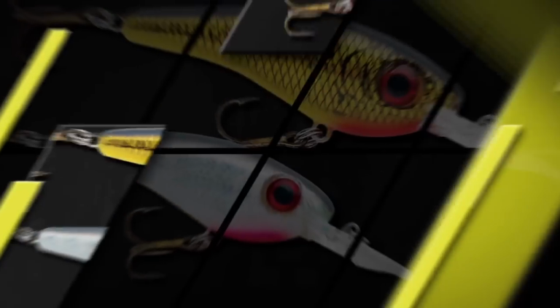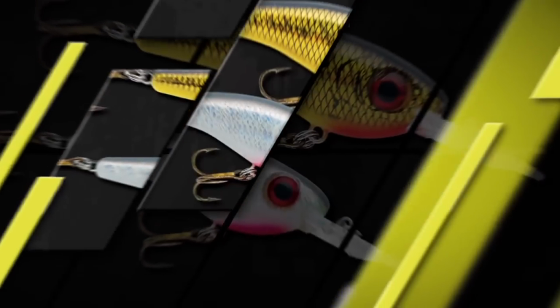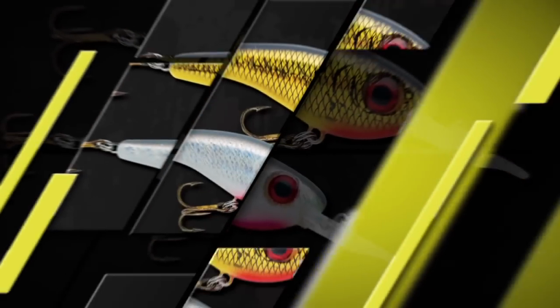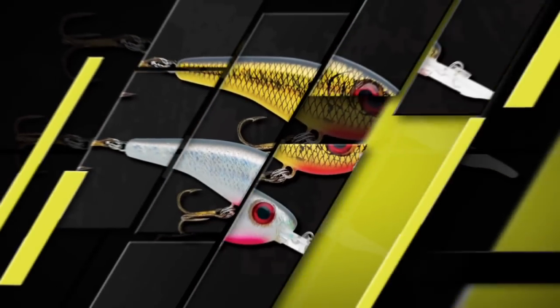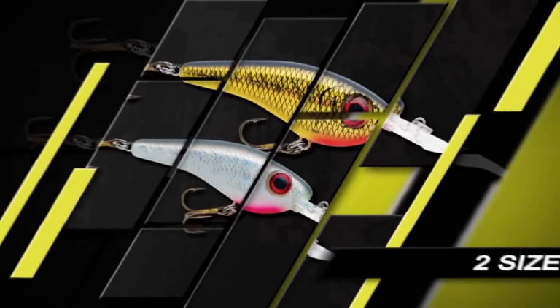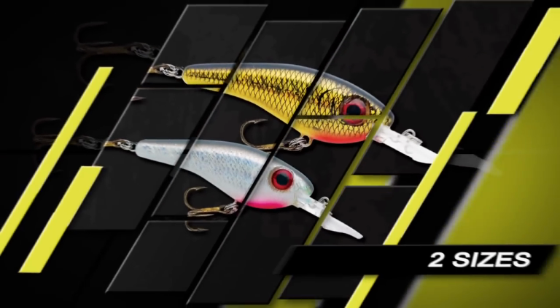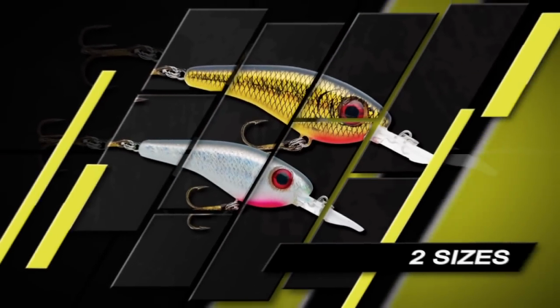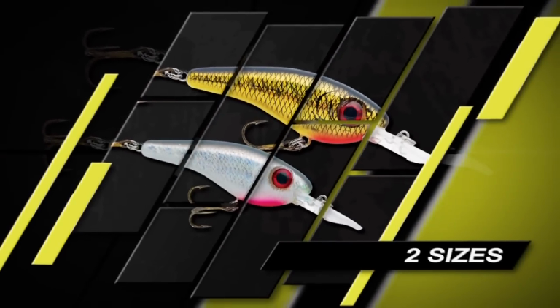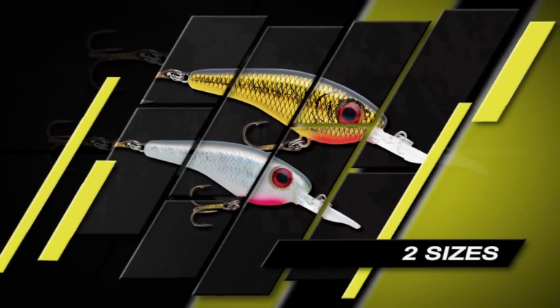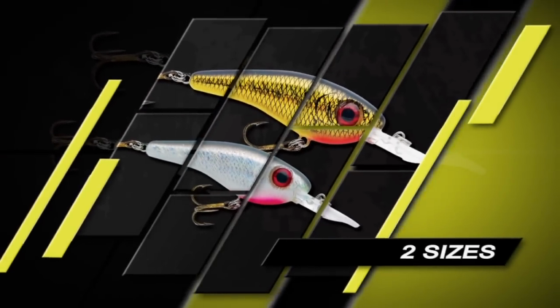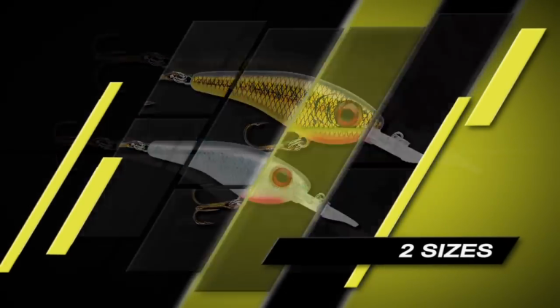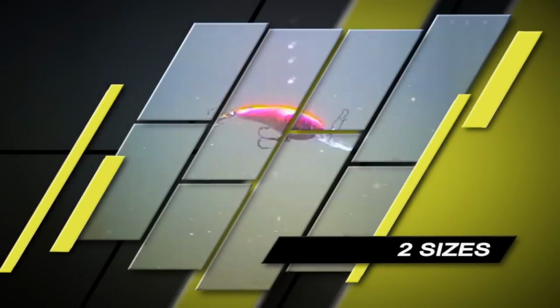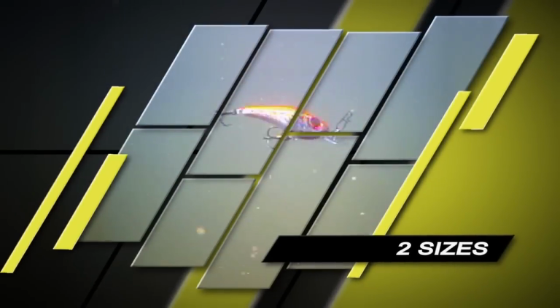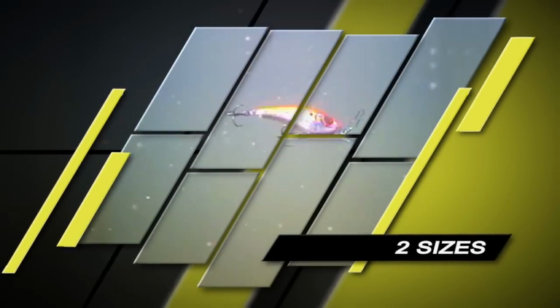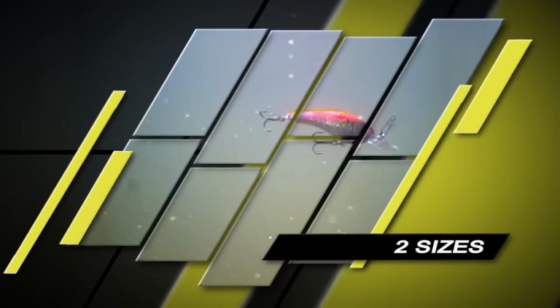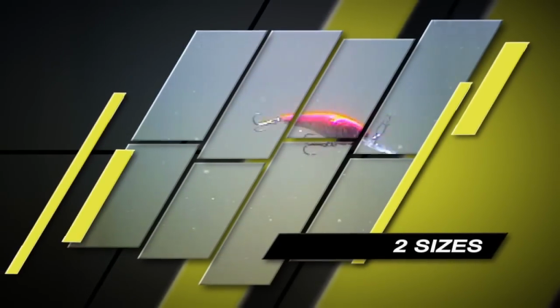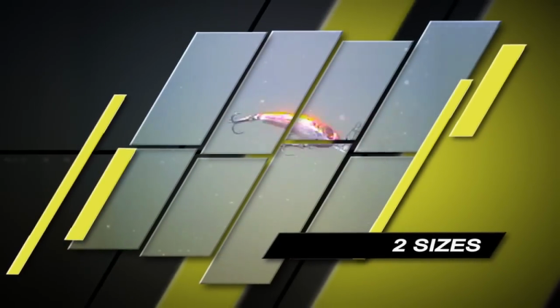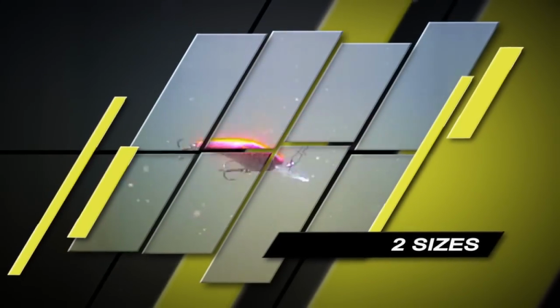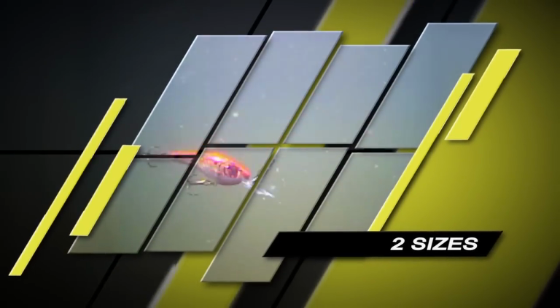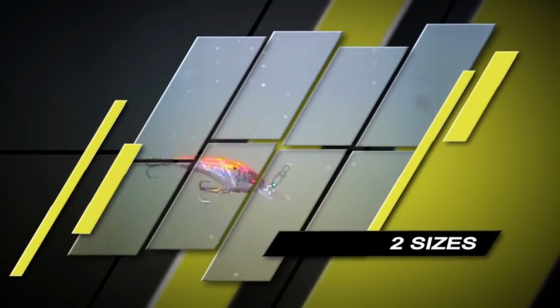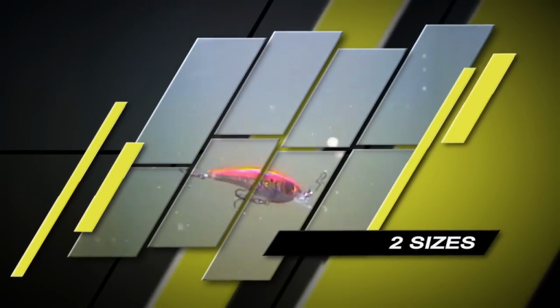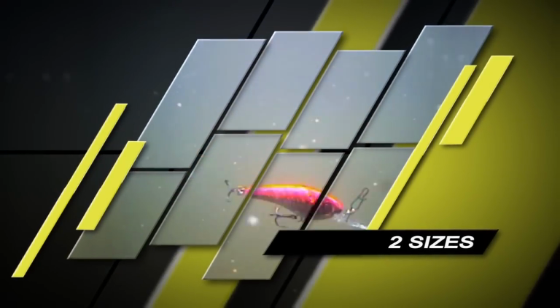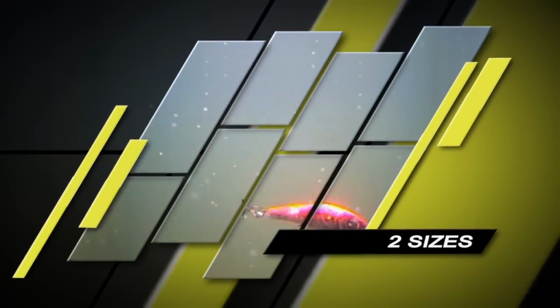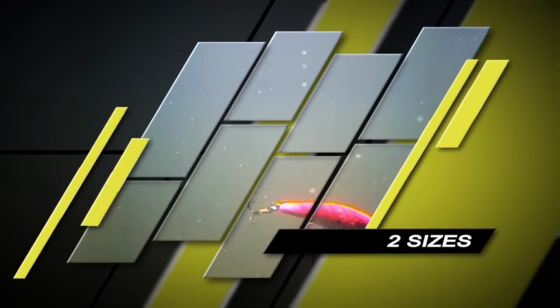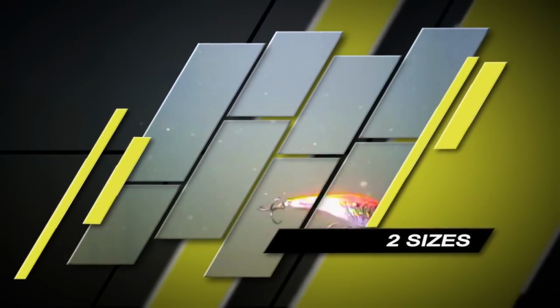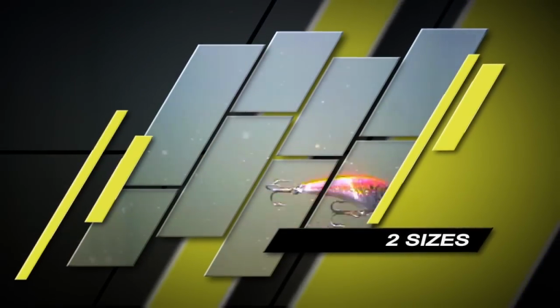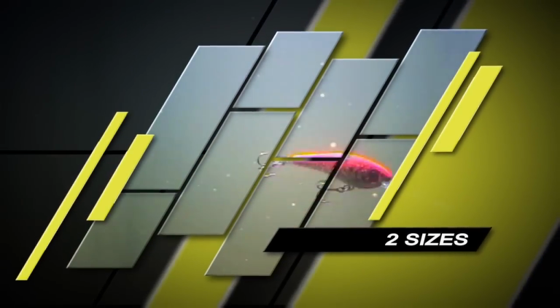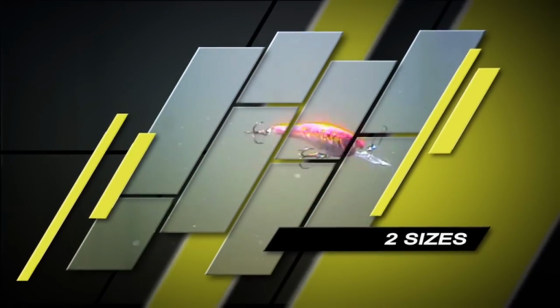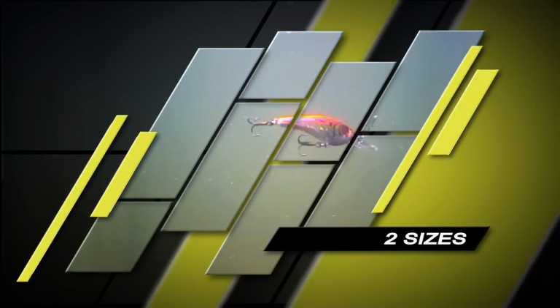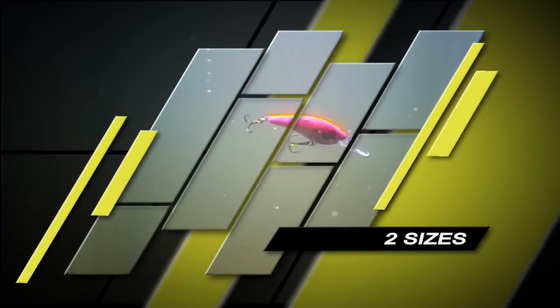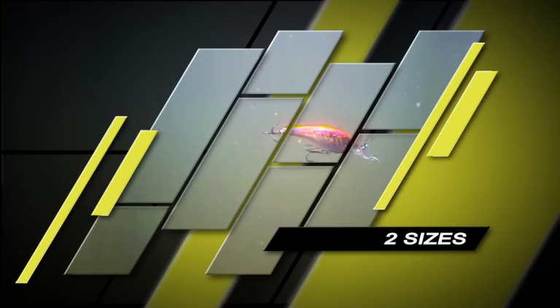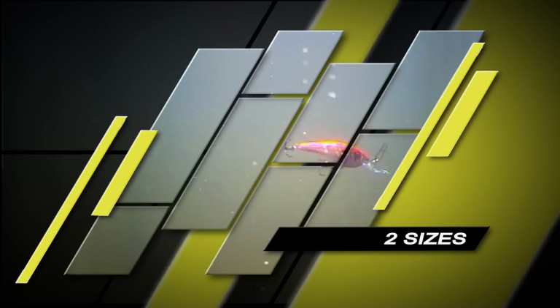The Shadling is available in two sizes, each precisely tuned to run true up to 6.5 miles per hour straight out of the package.